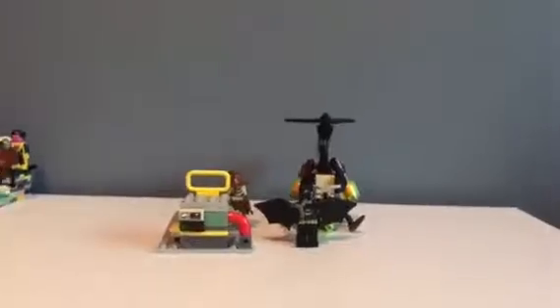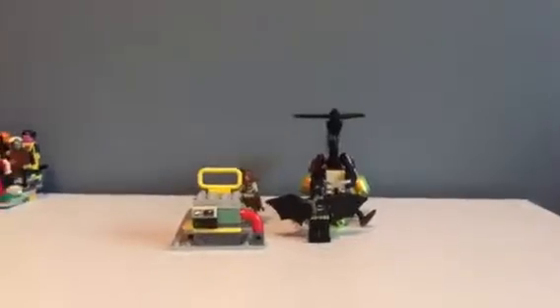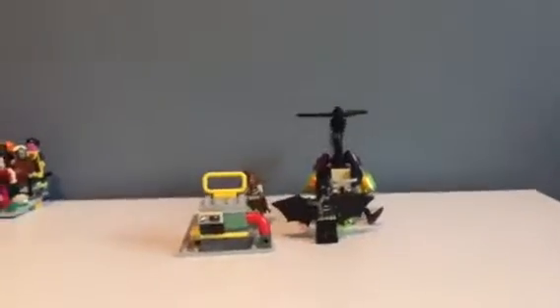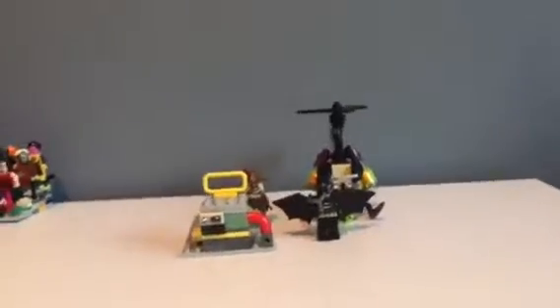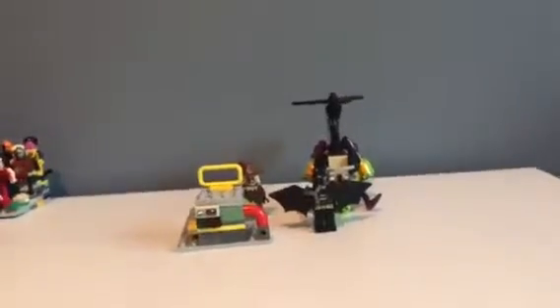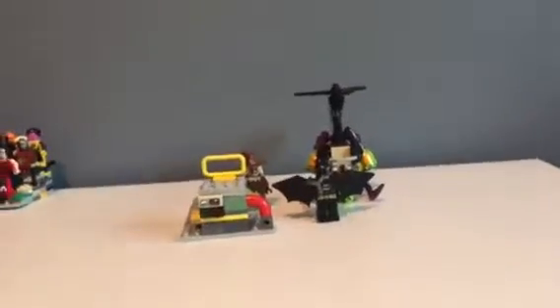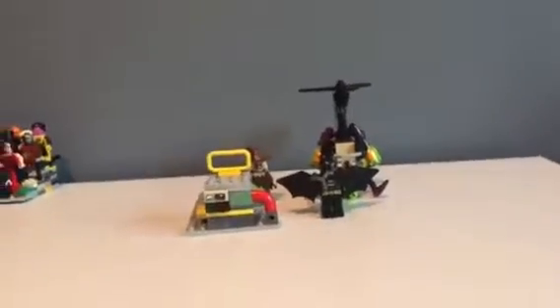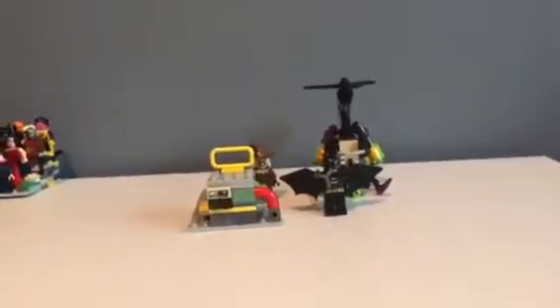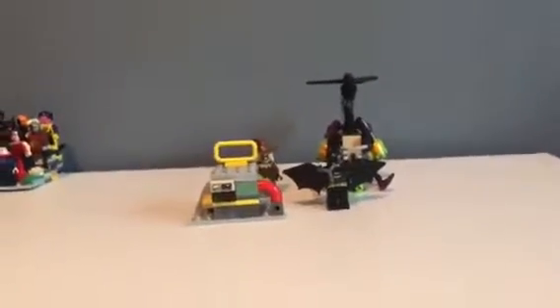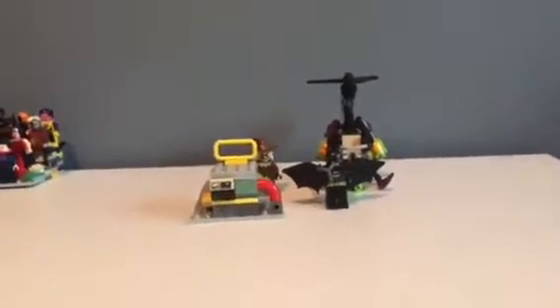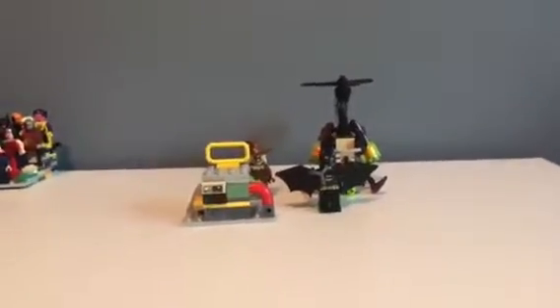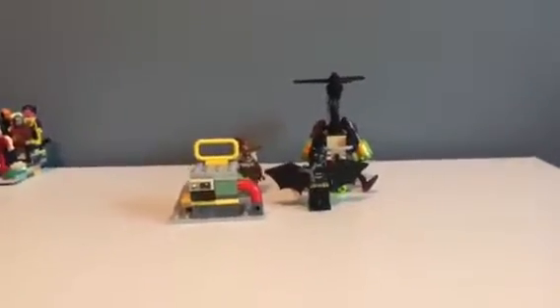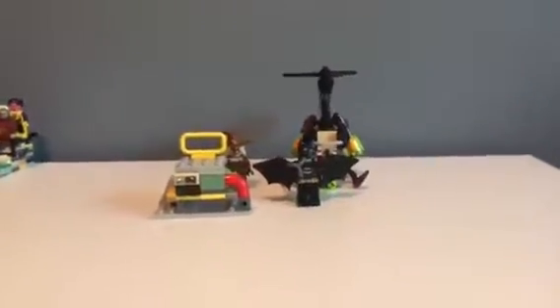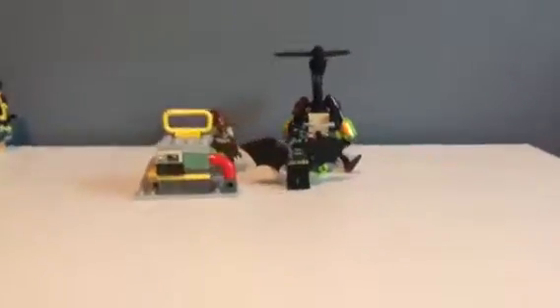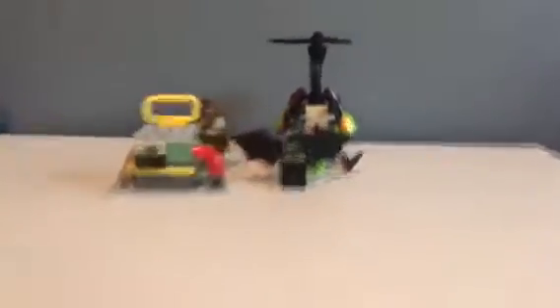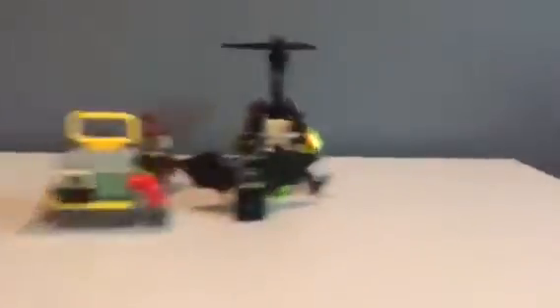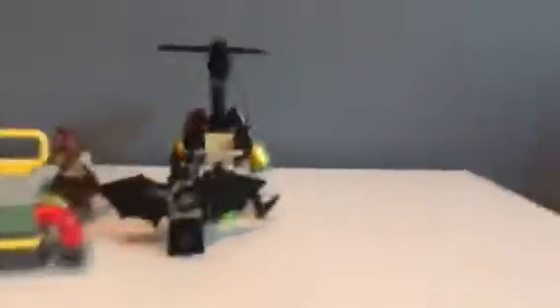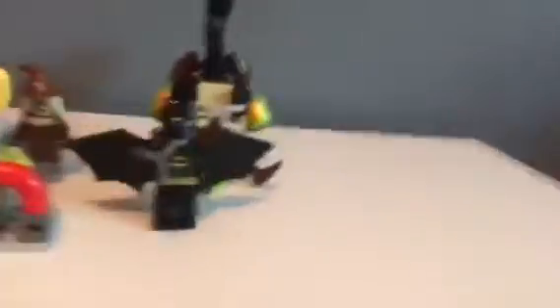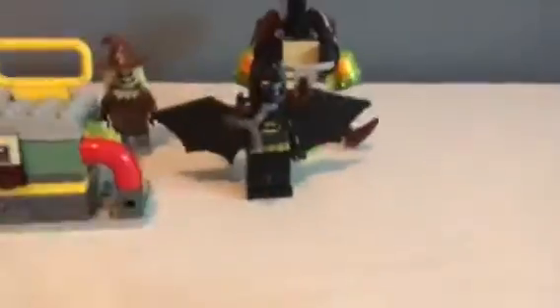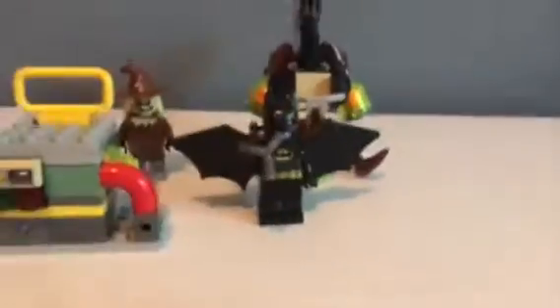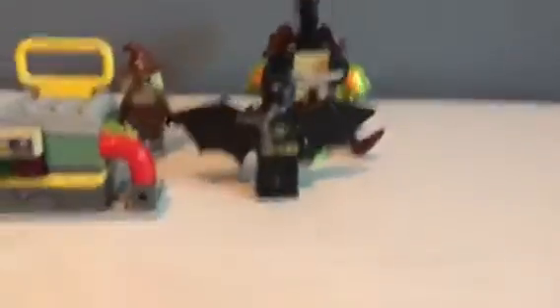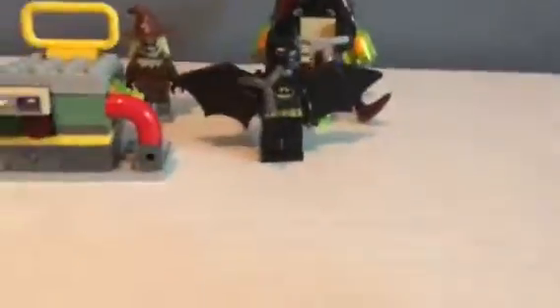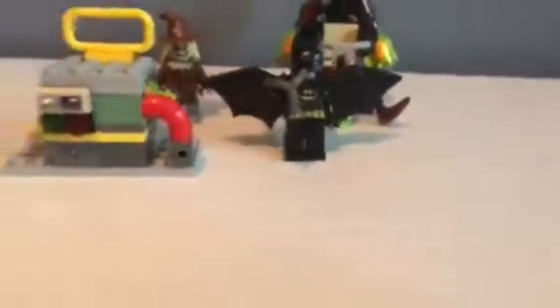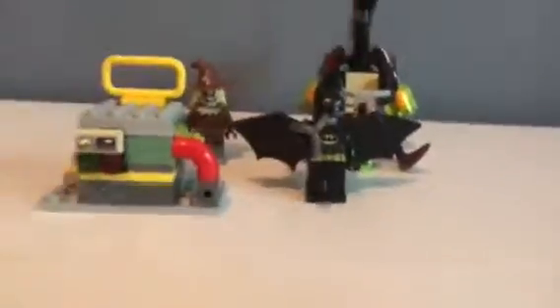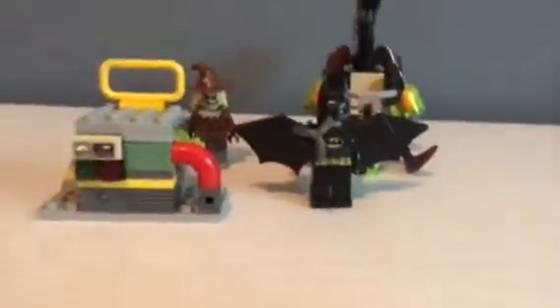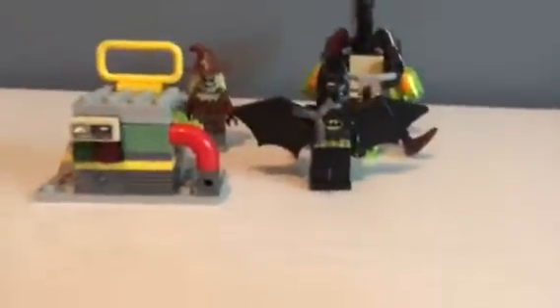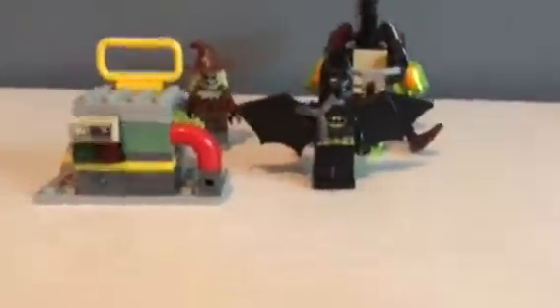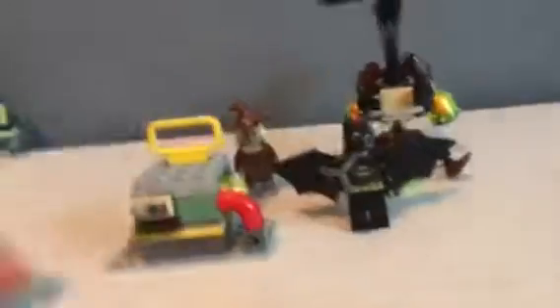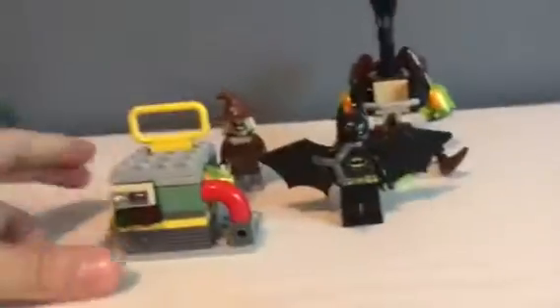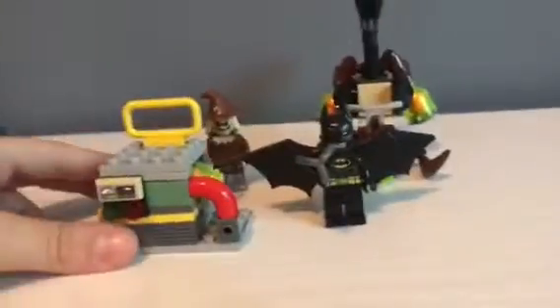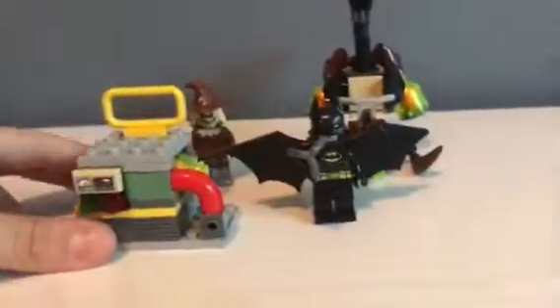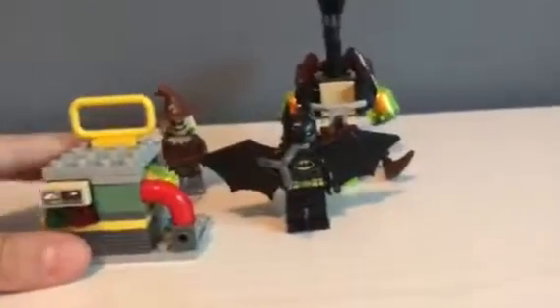Oh, and we already have the set built! What is that? Oh, it's magic, guys. Okay, so let's get into the set.